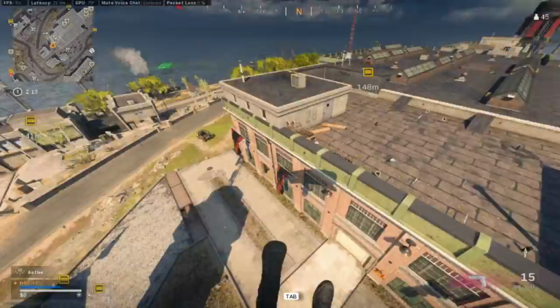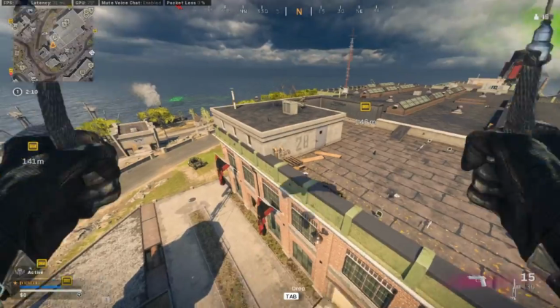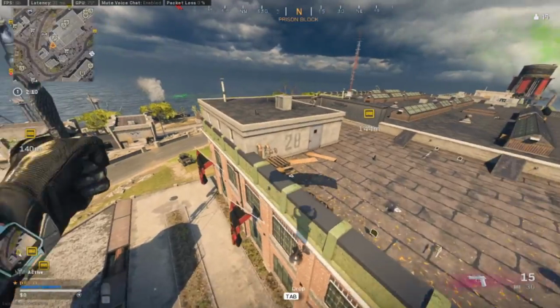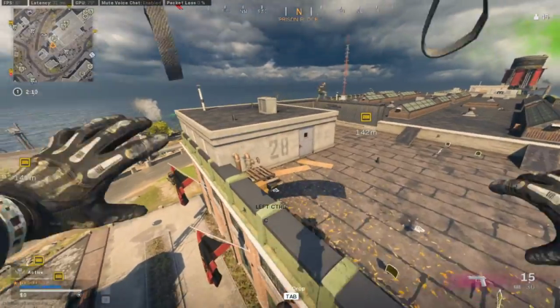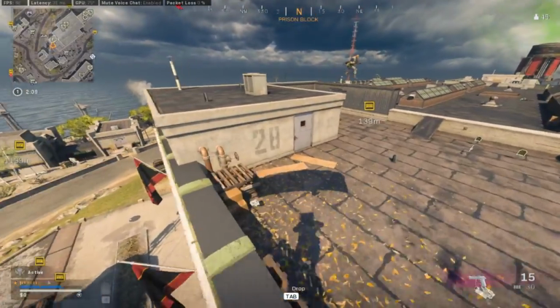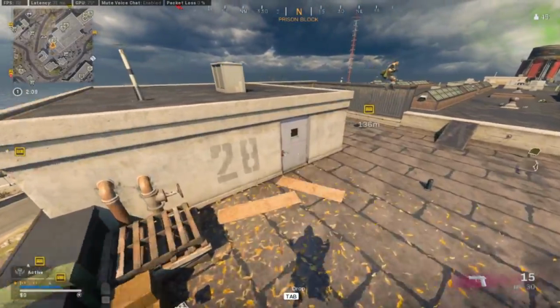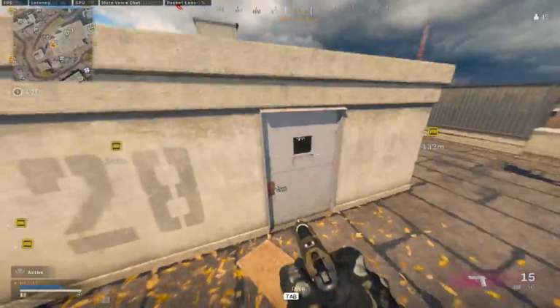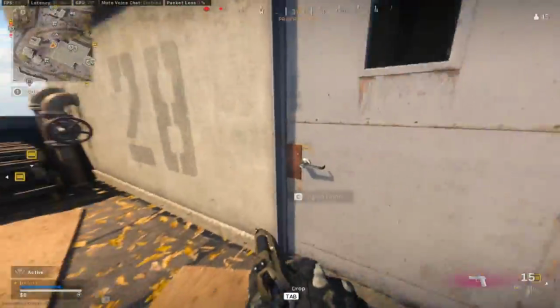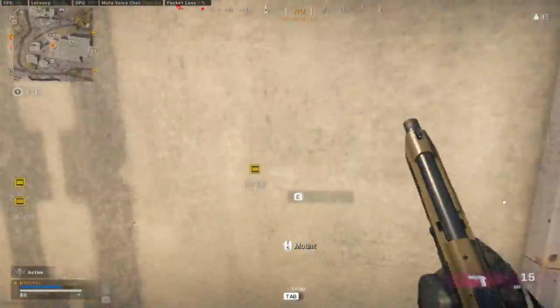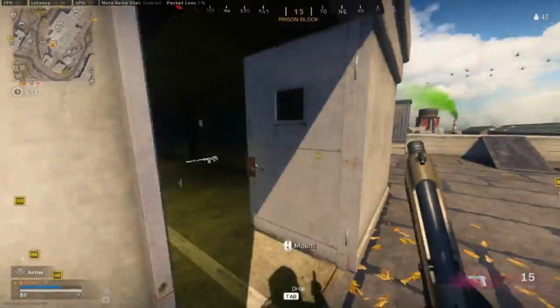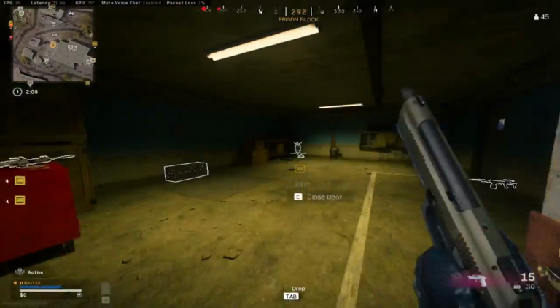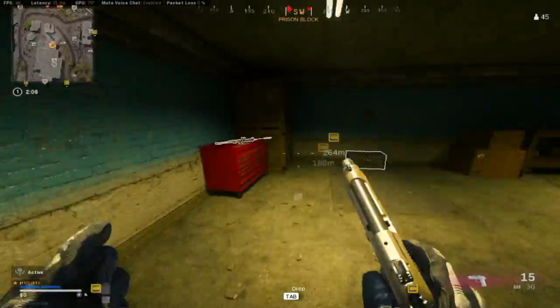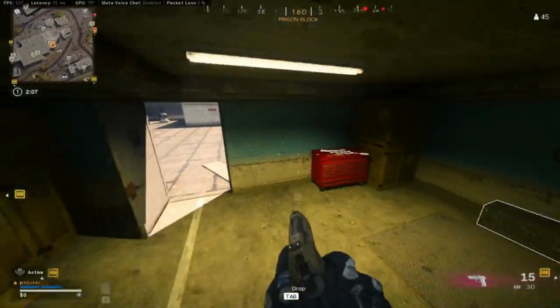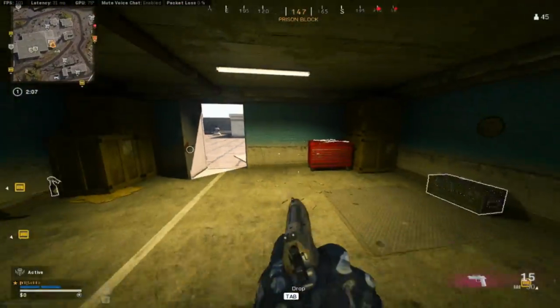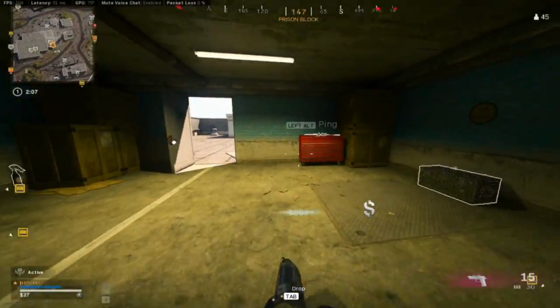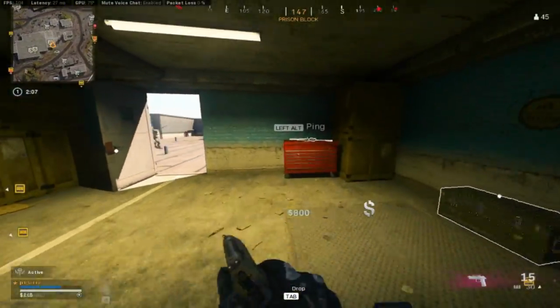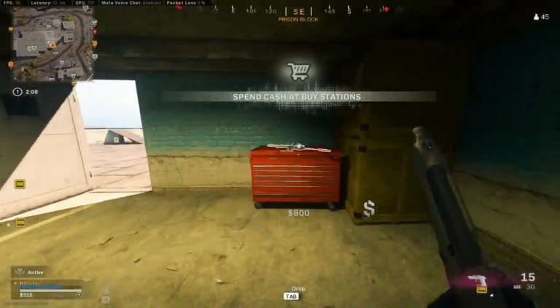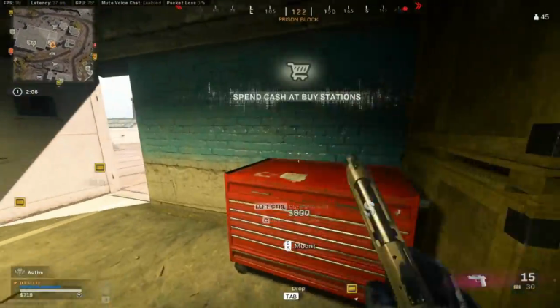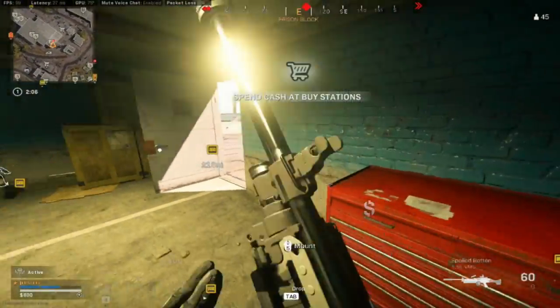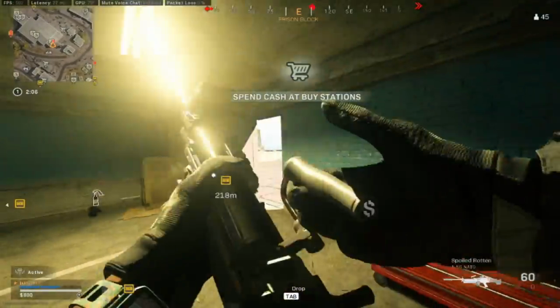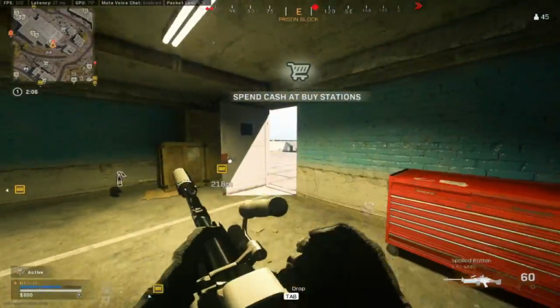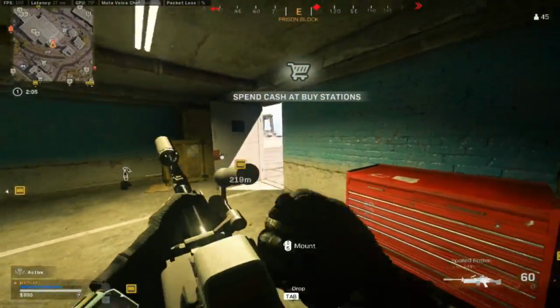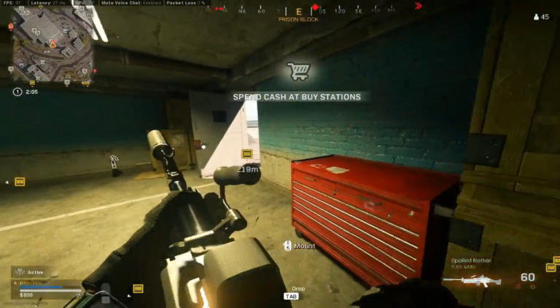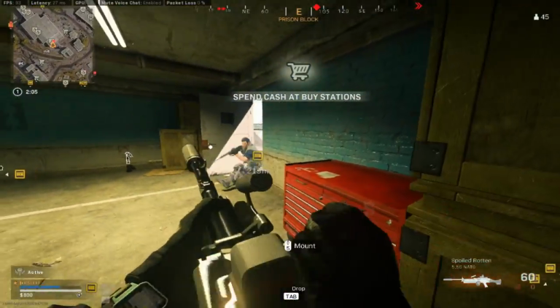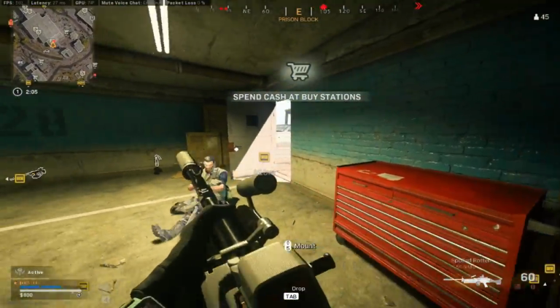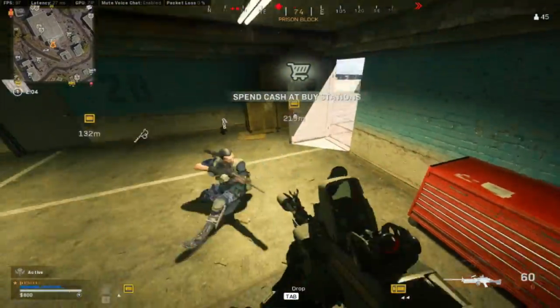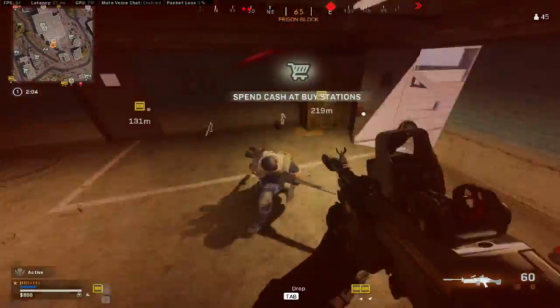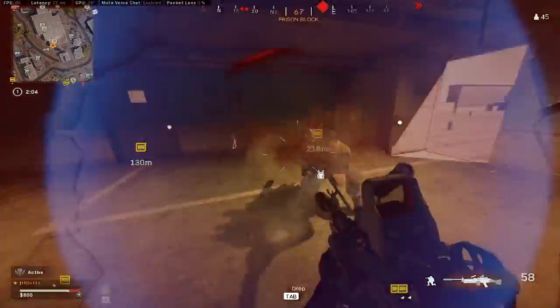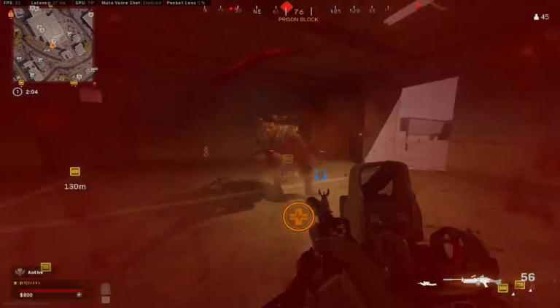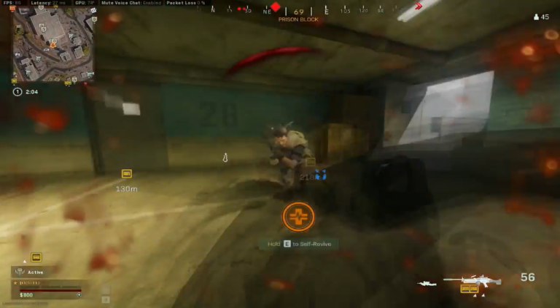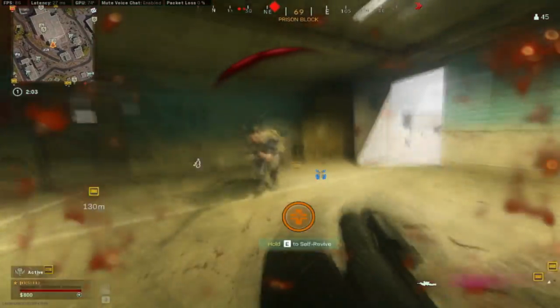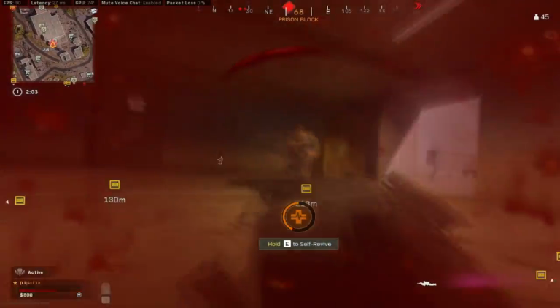Number six, we have the Spoilt Rotten Bruin Blueprint. I actually get melted right here, but every time I land back it was not there, so I'm going to keep the clip.